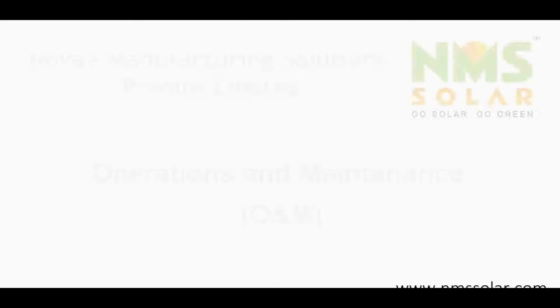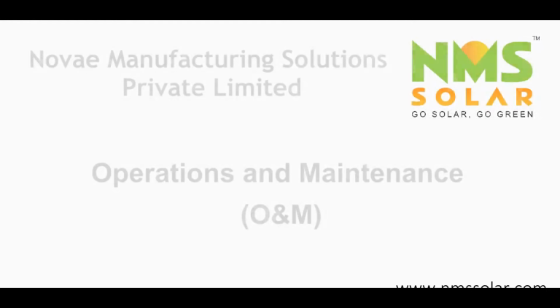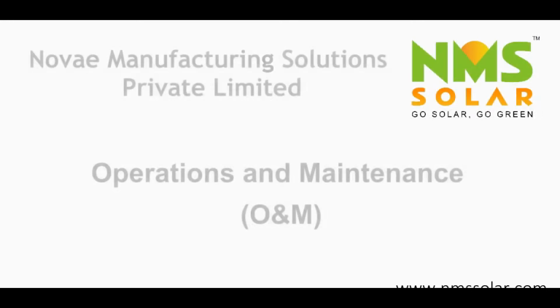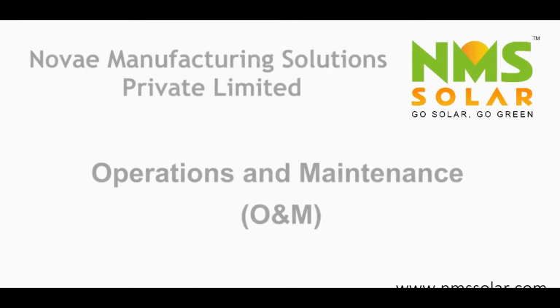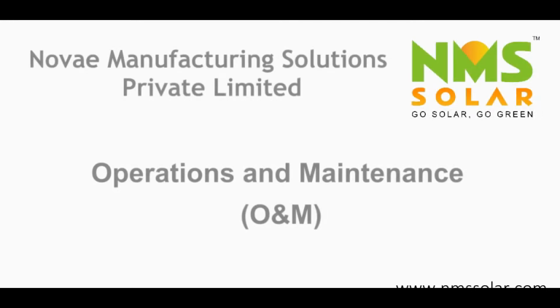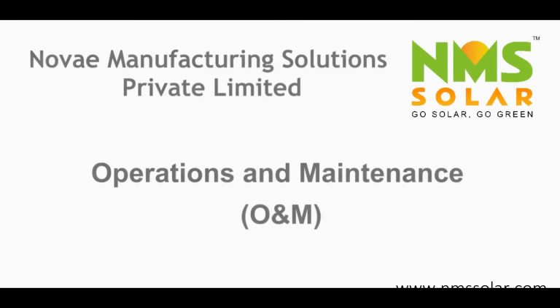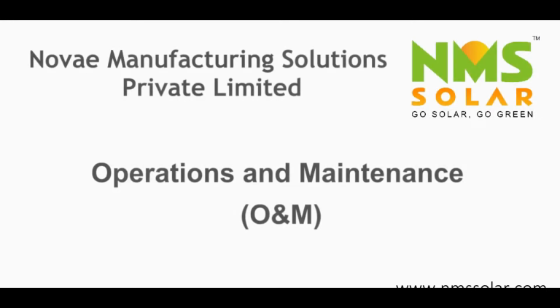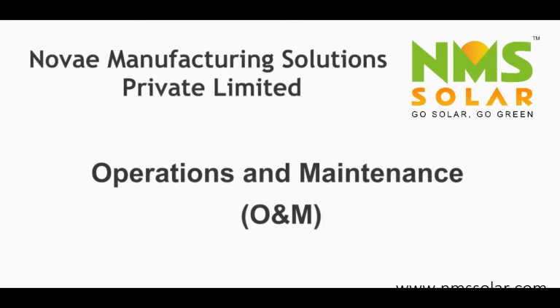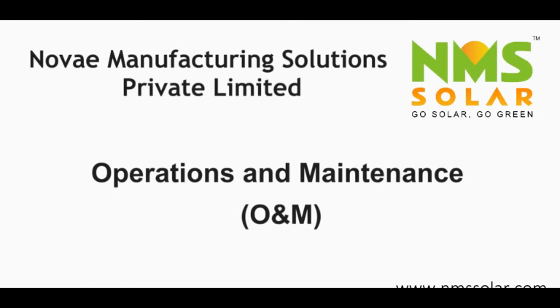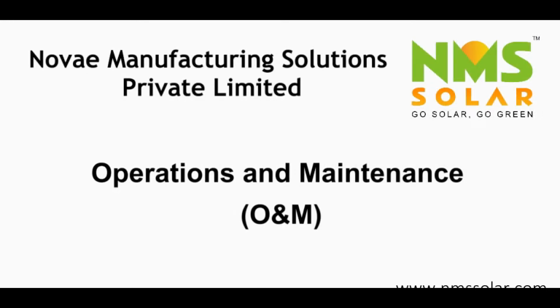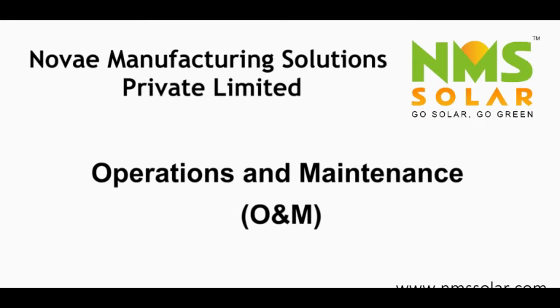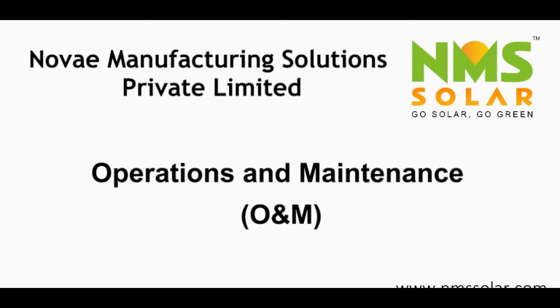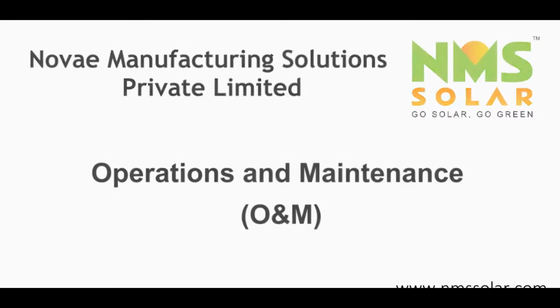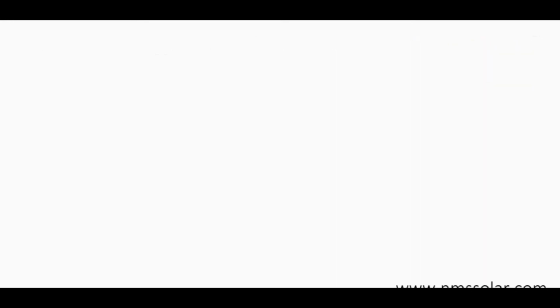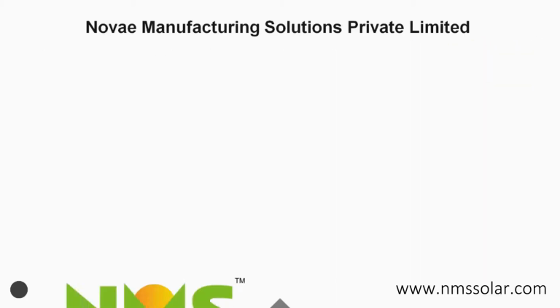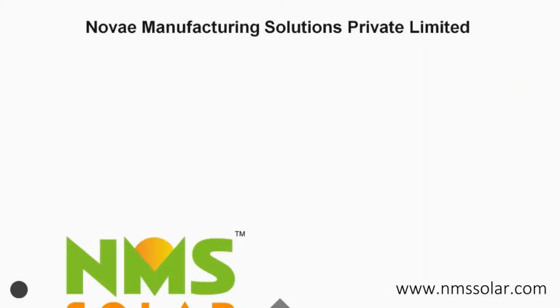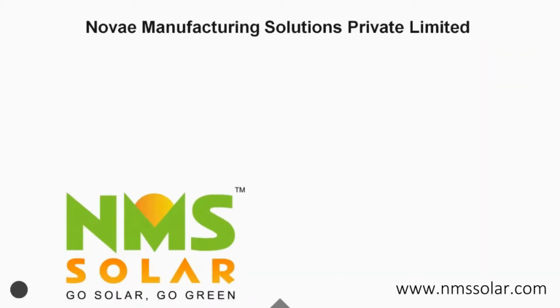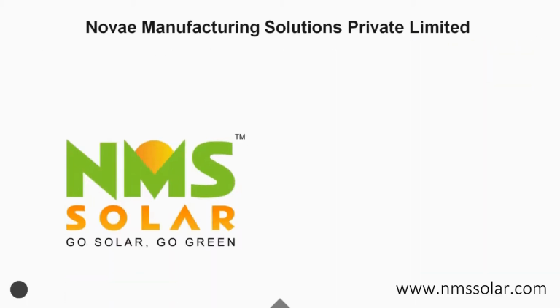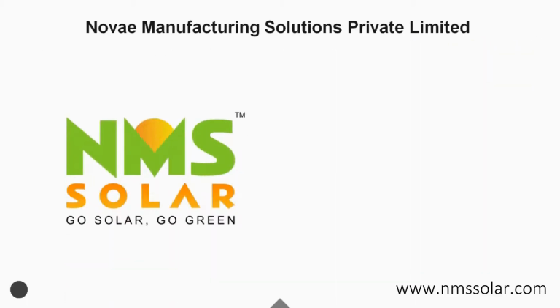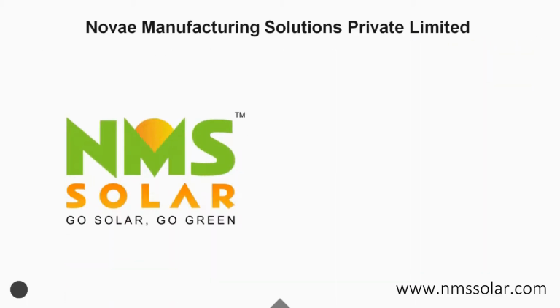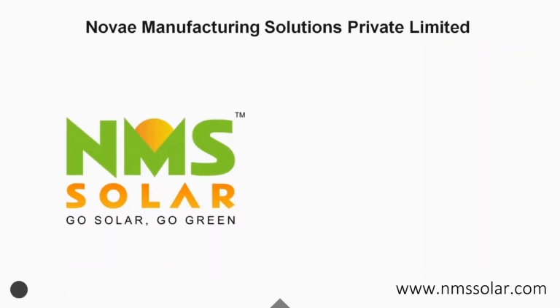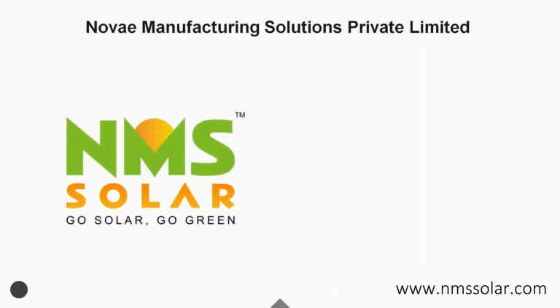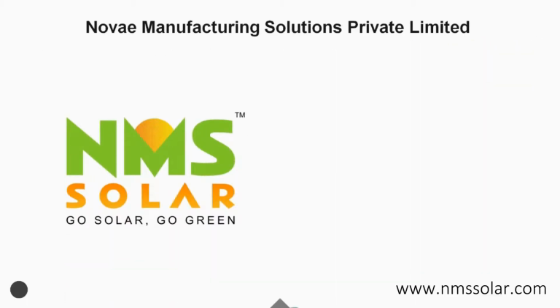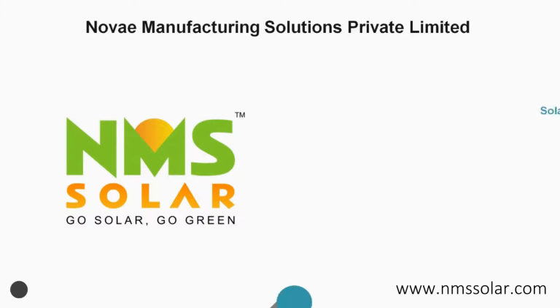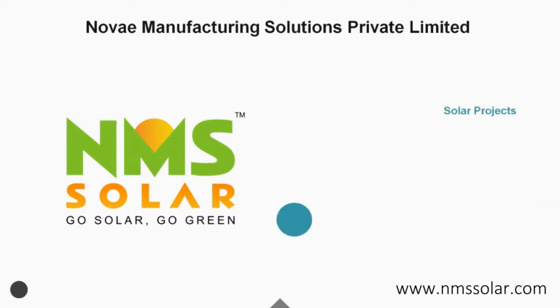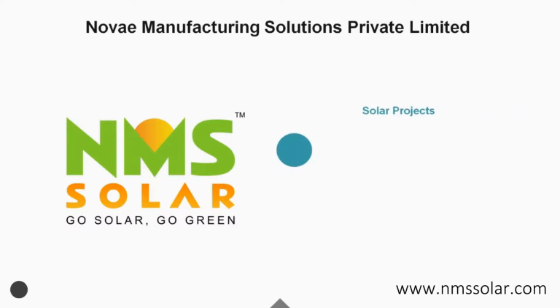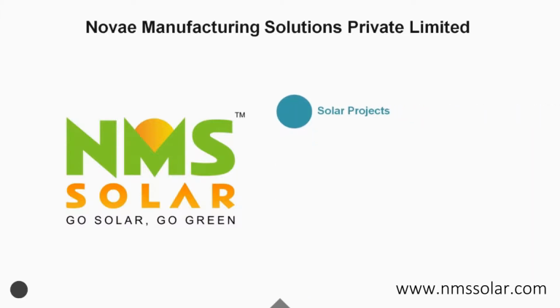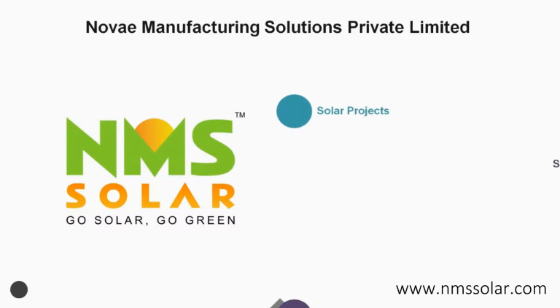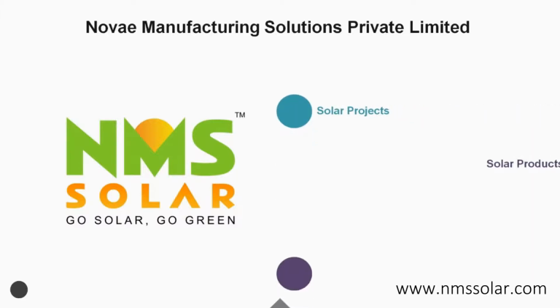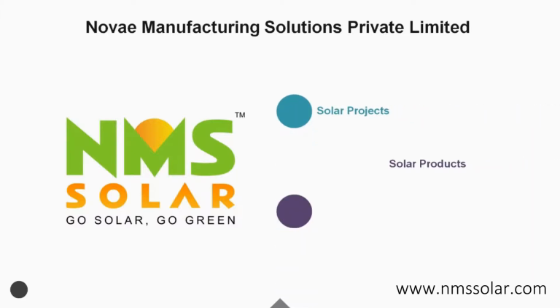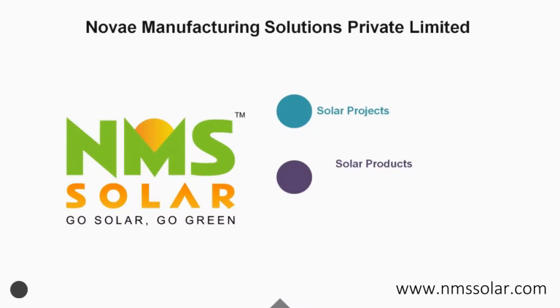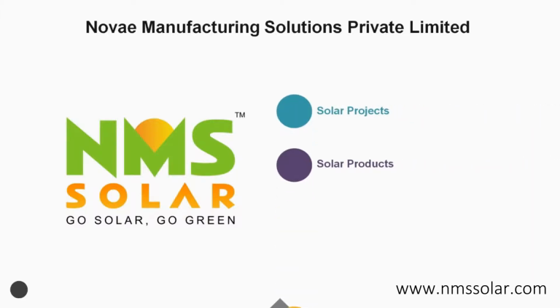Hello everyone. In this video we shall speak about the operation and maintenance services being offered by NMS SOLAR.